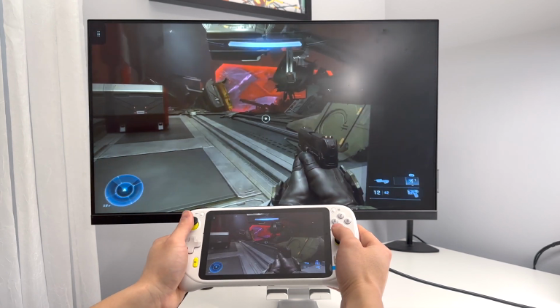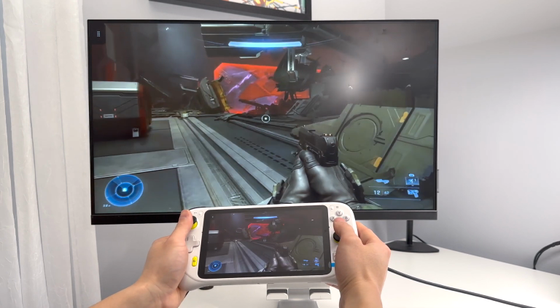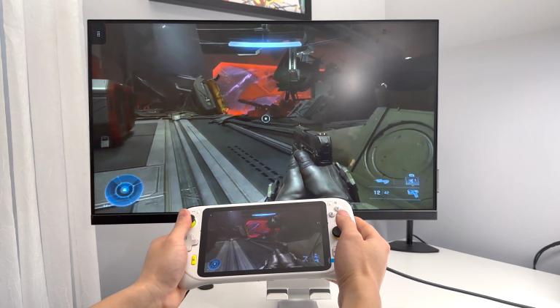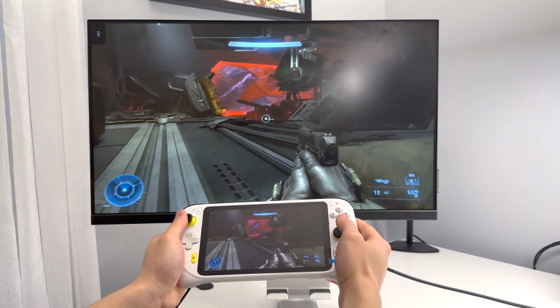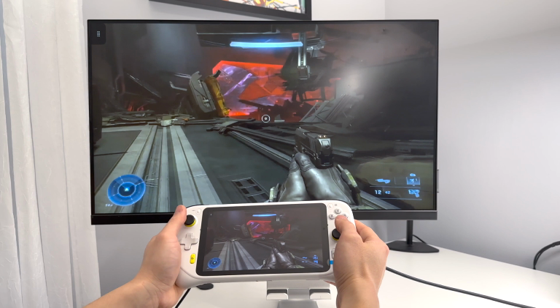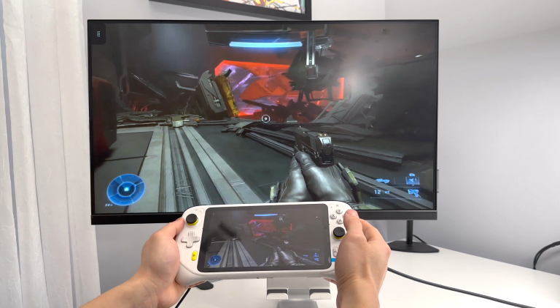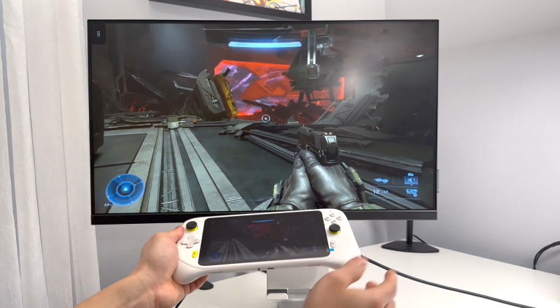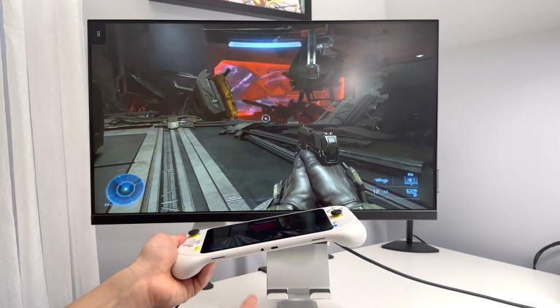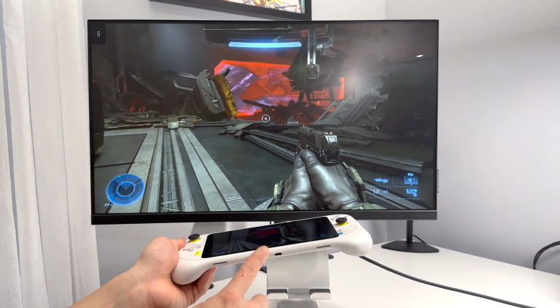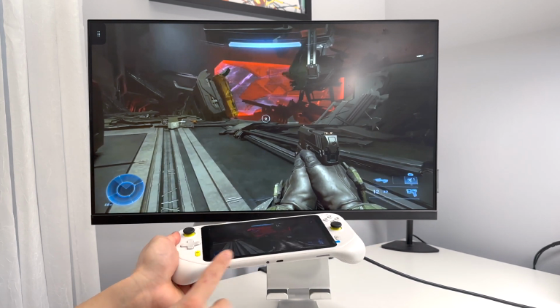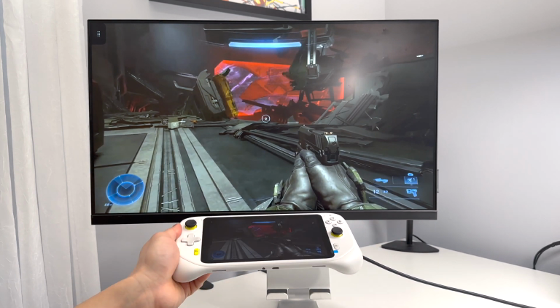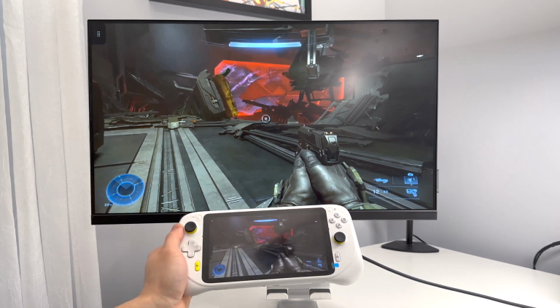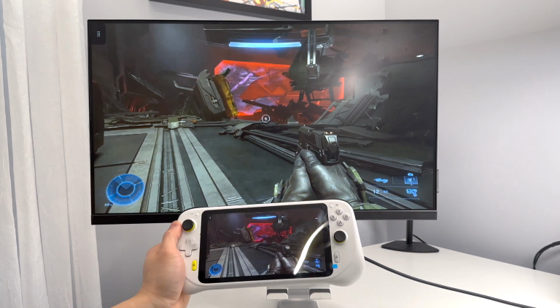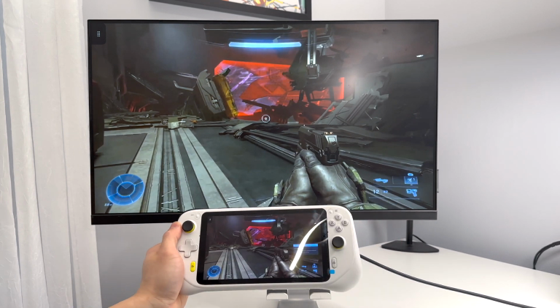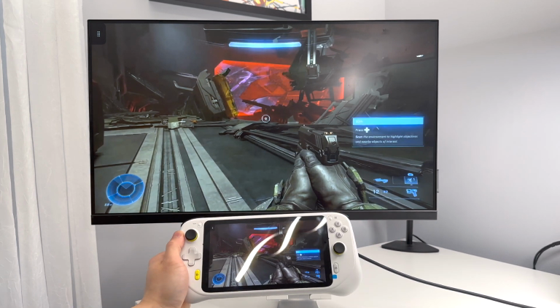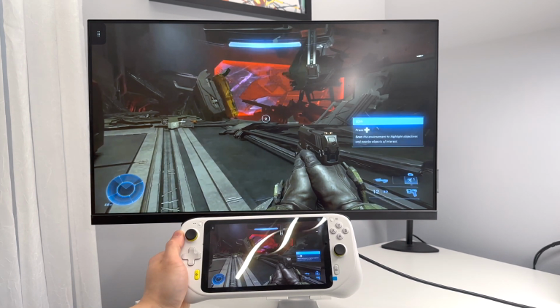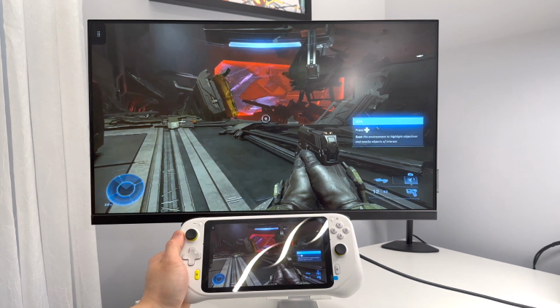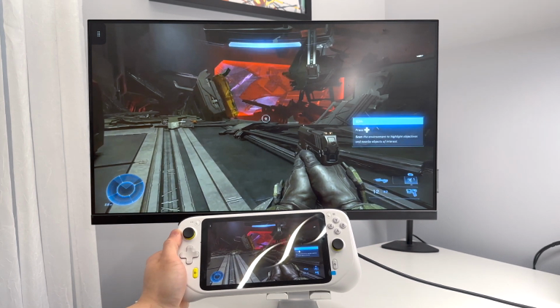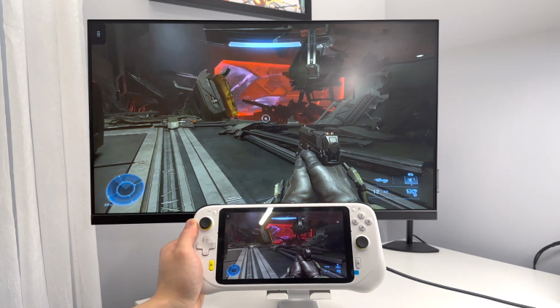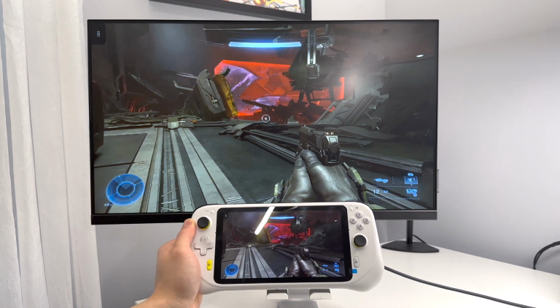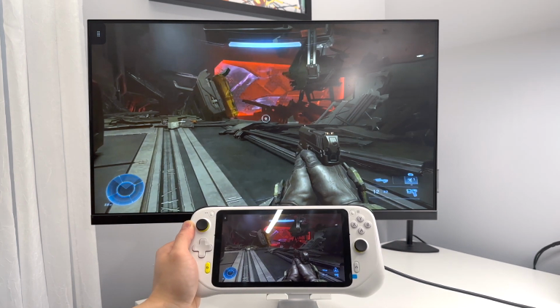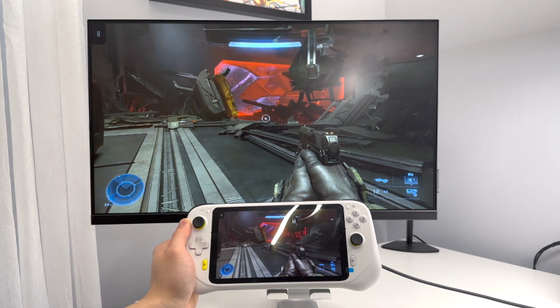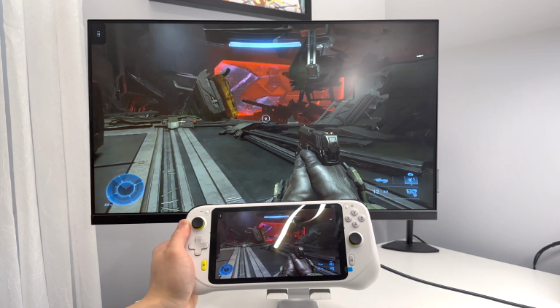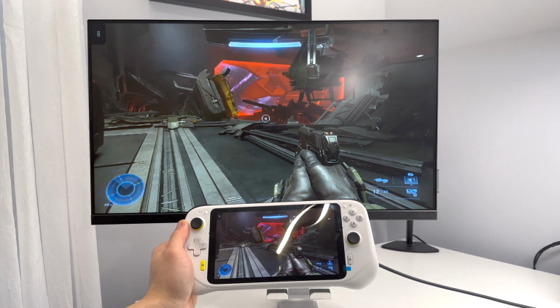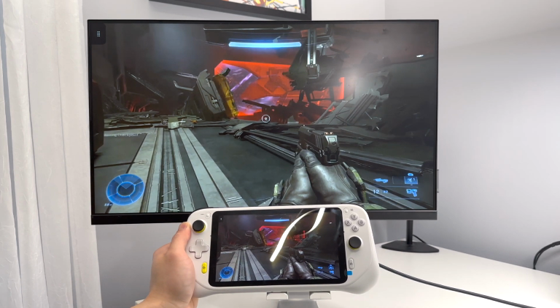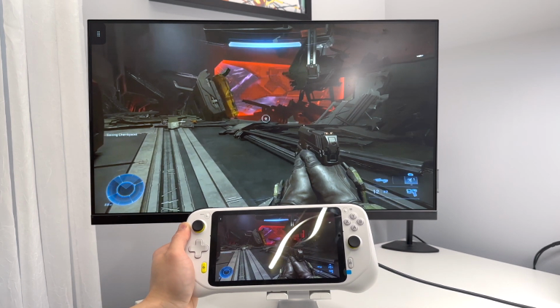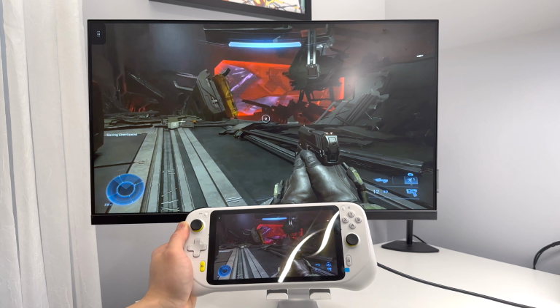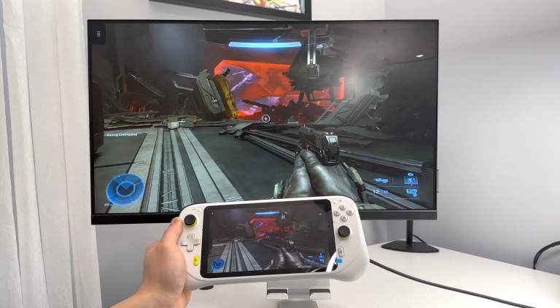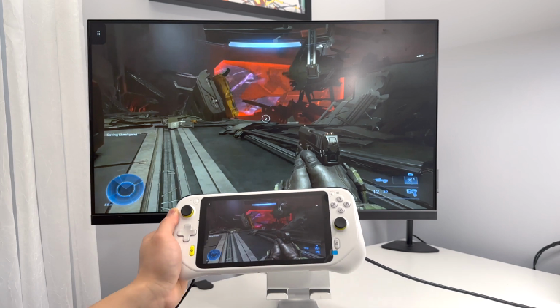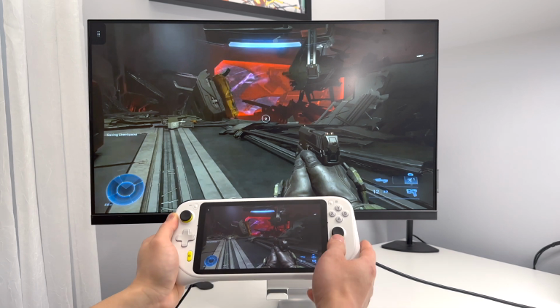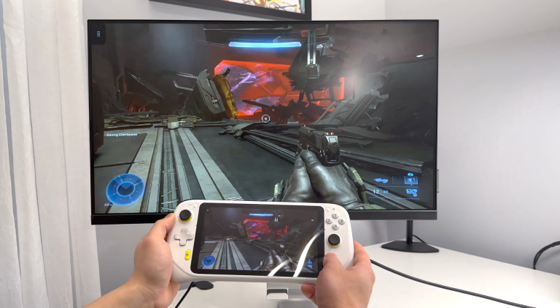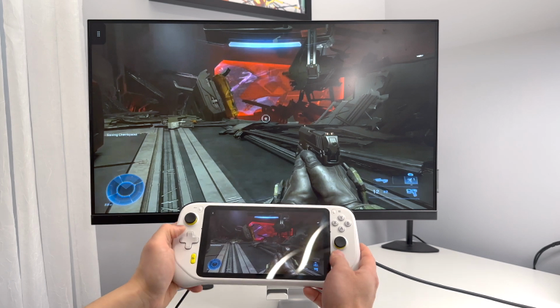I really do wish they built an HDMI output on this device, but maybe in the second revision of the console they might do that.